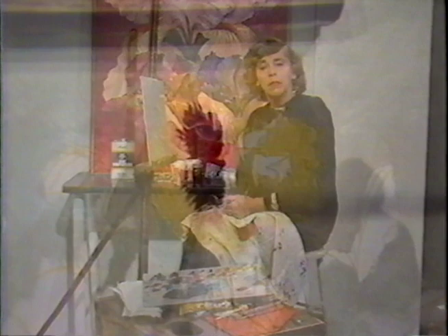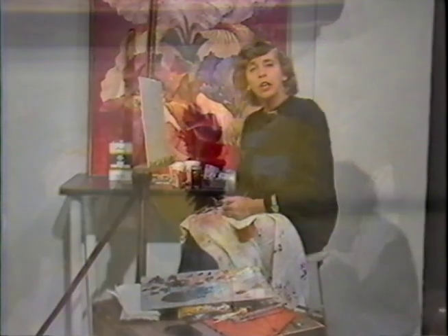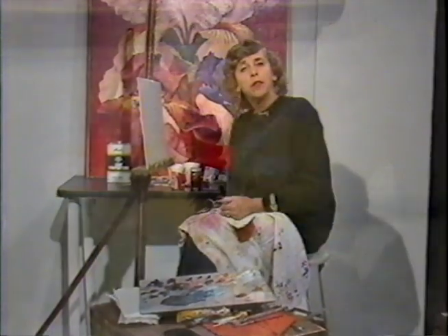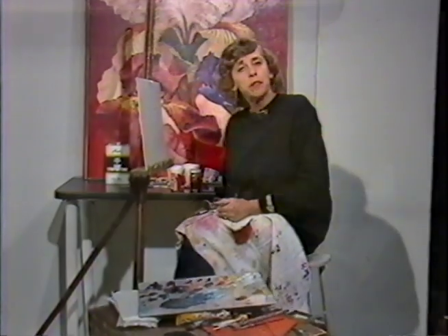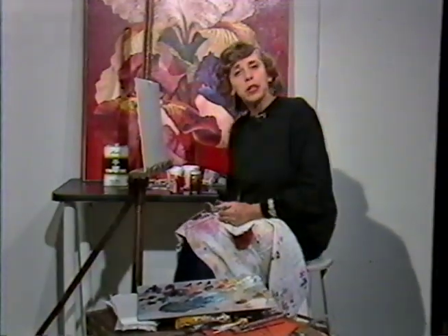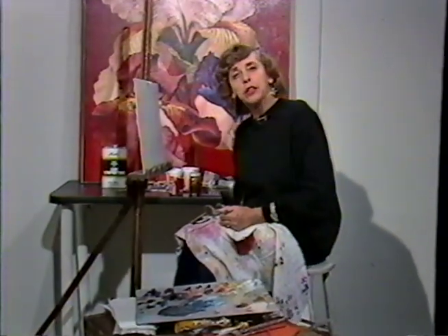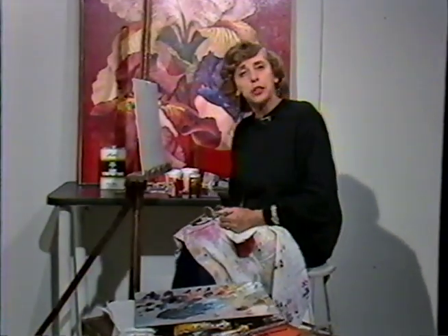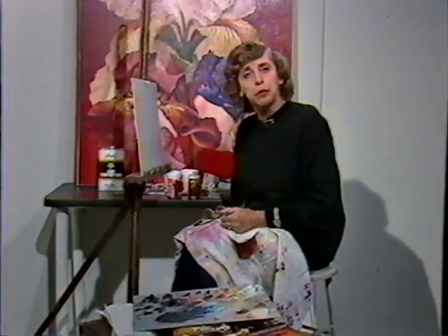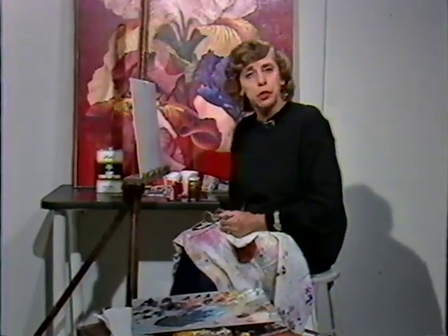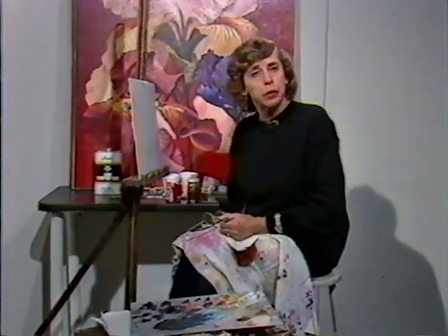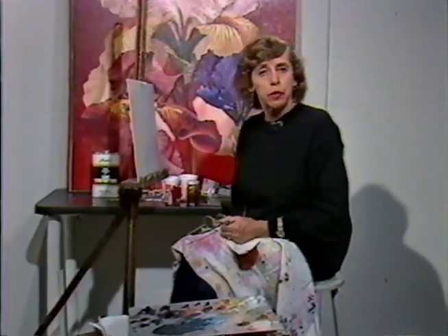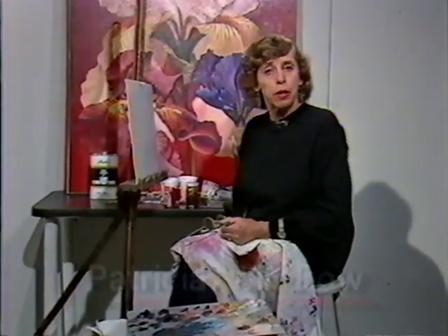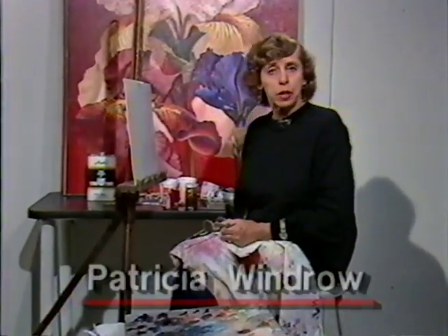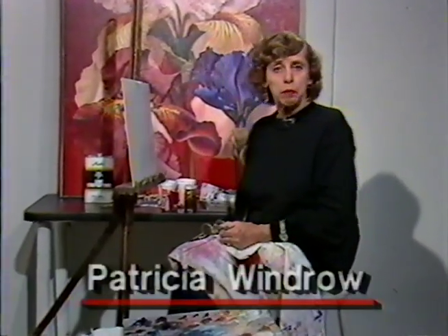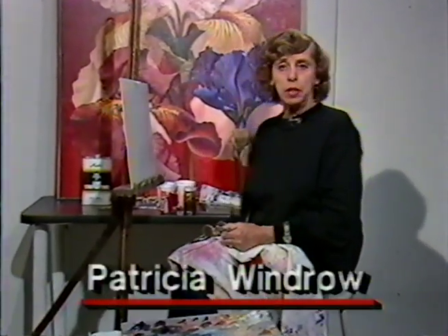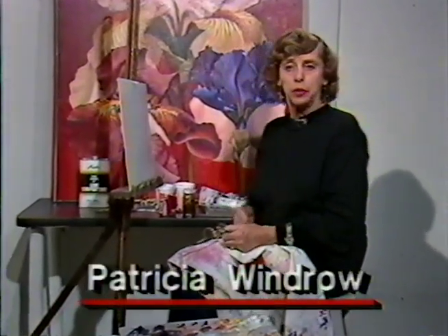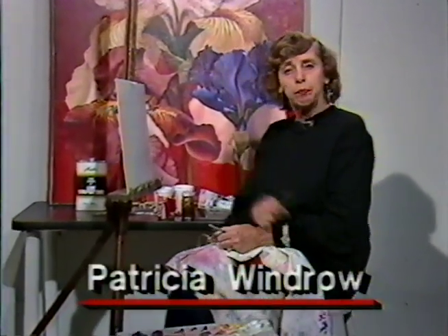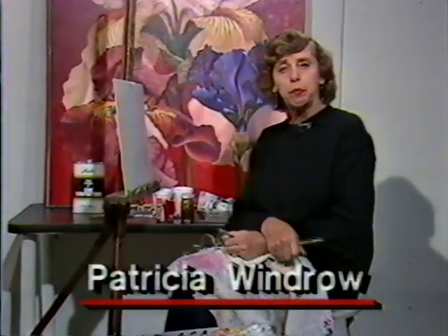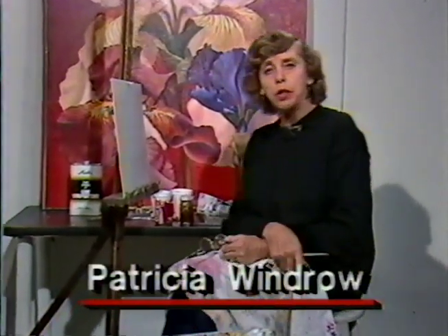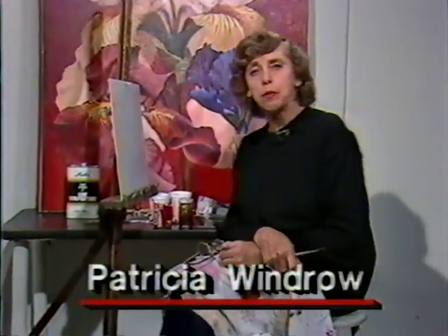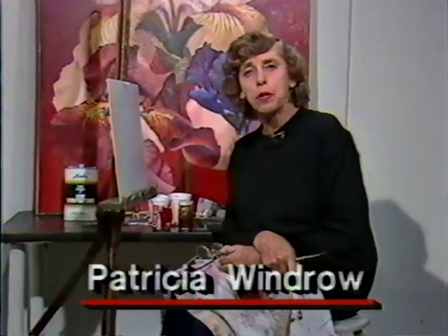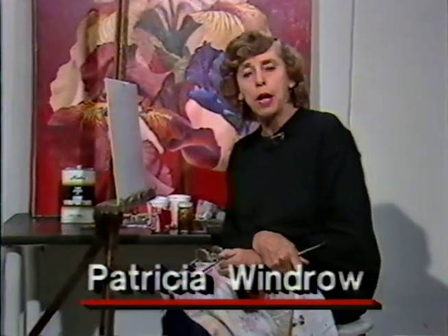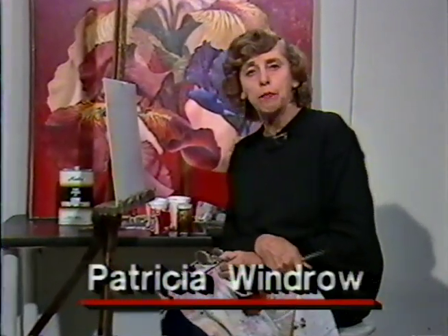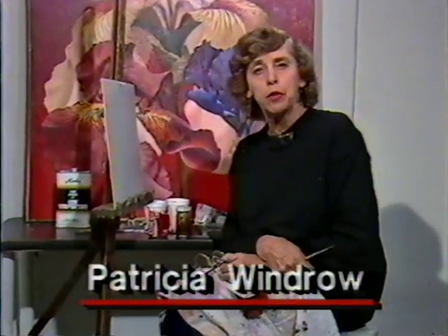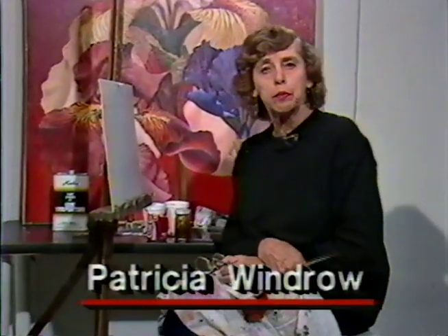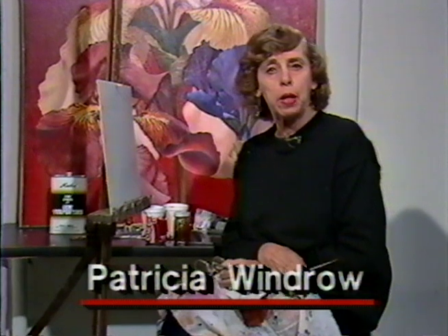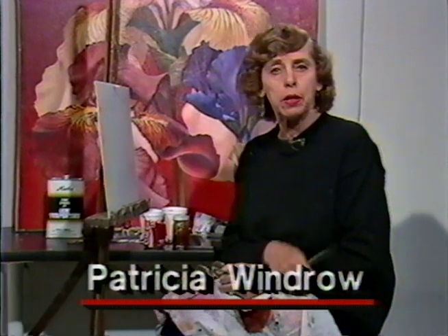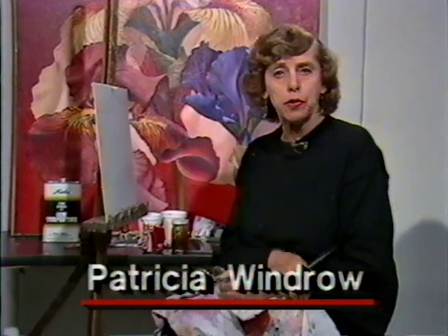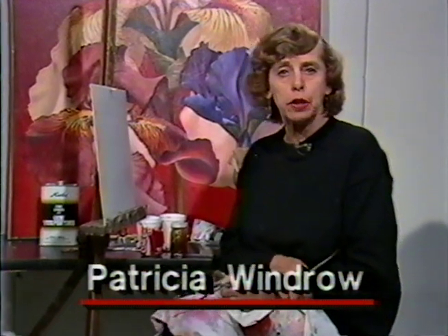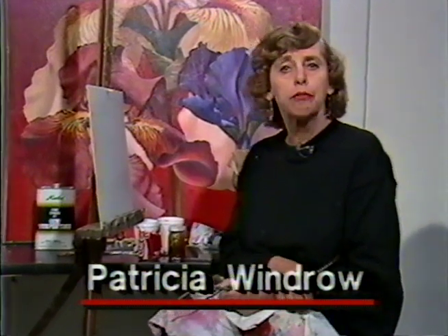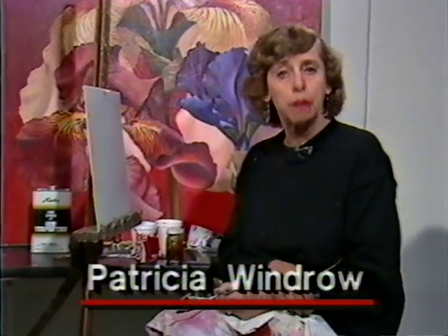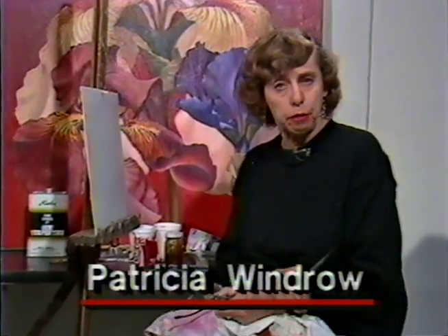Hello, everybody. This is Patricia Windrow at the Cable Easel, bringing you a program devoted to painting and drawing from life.